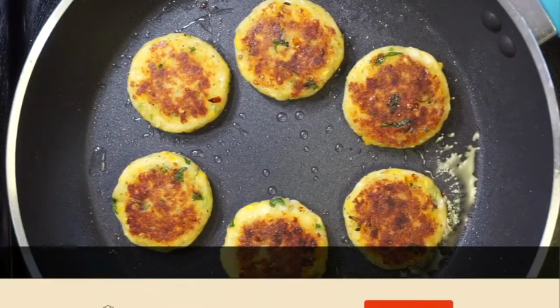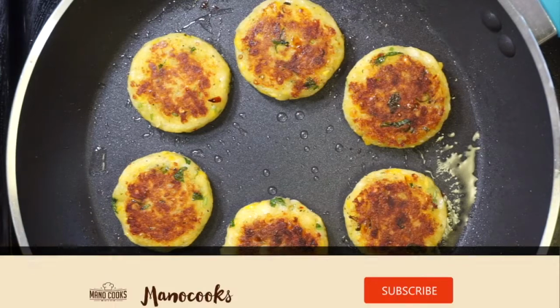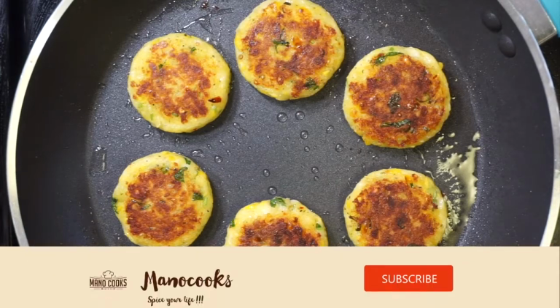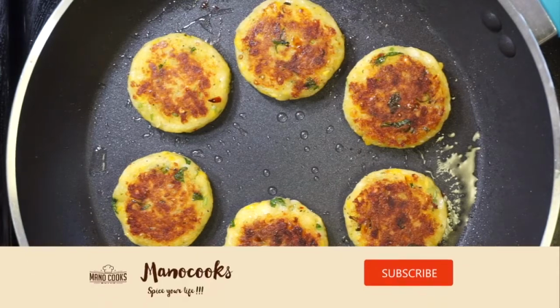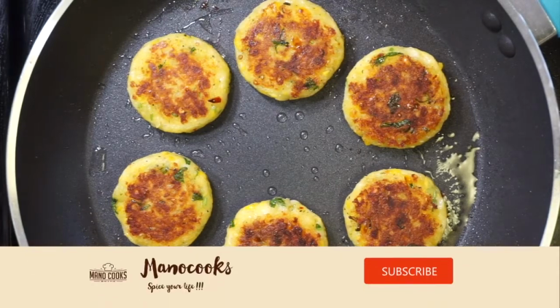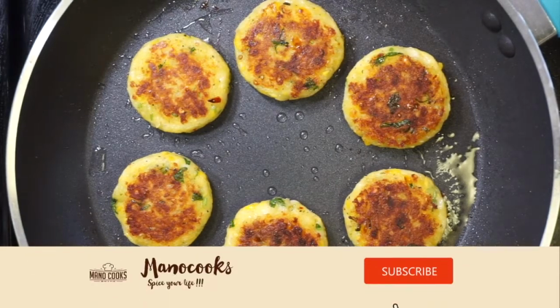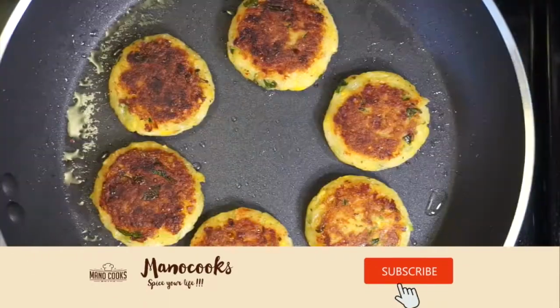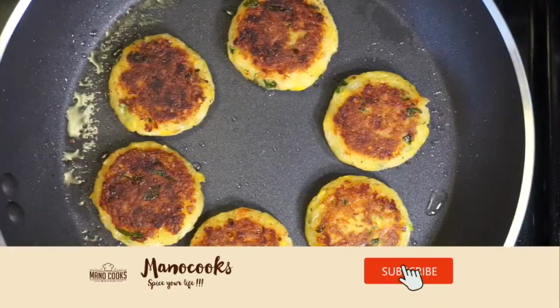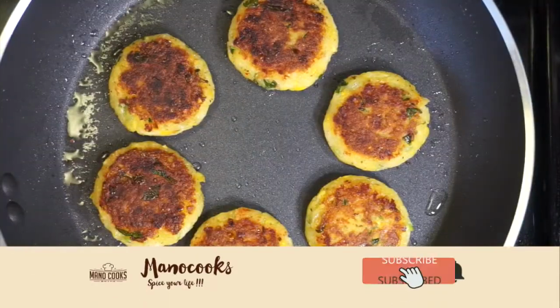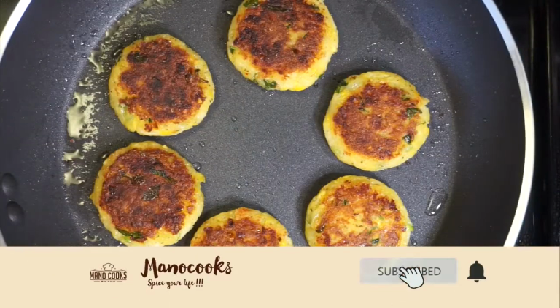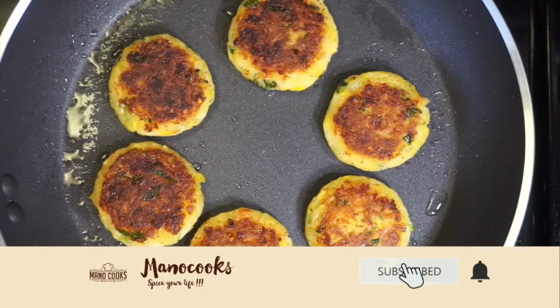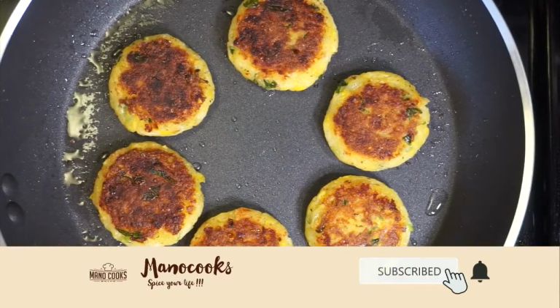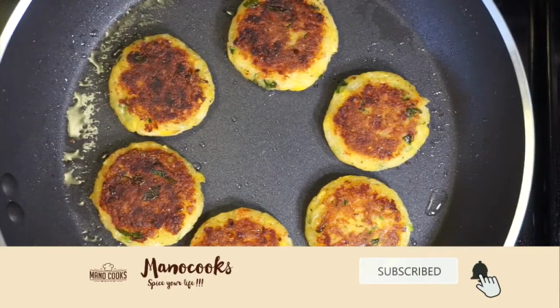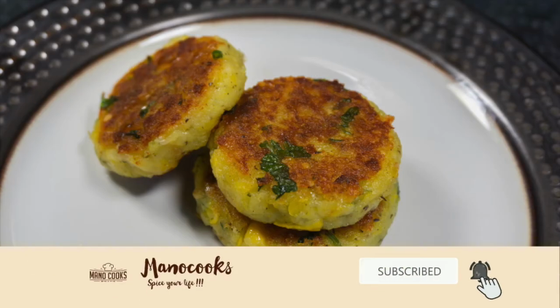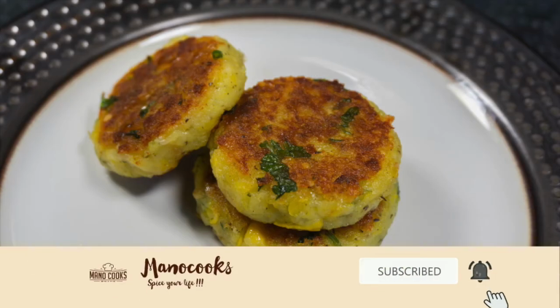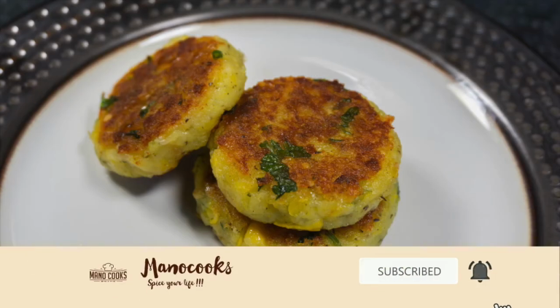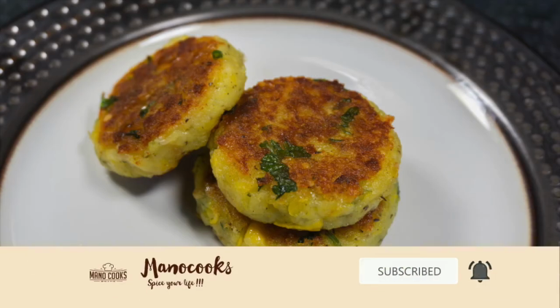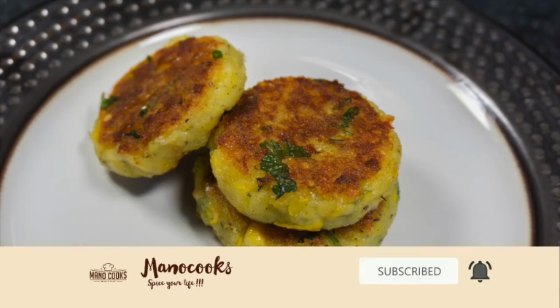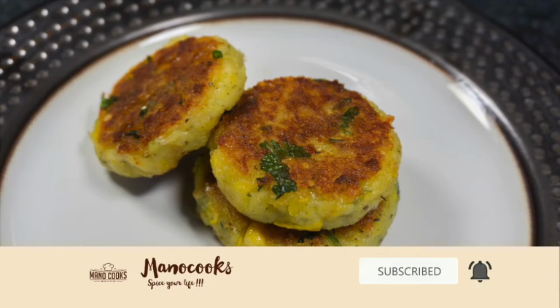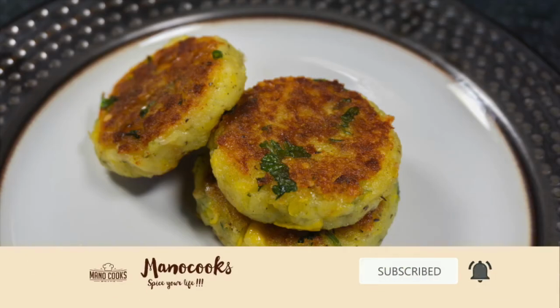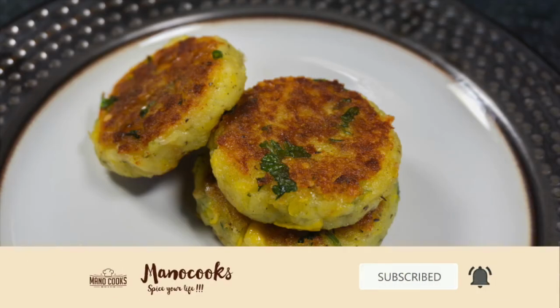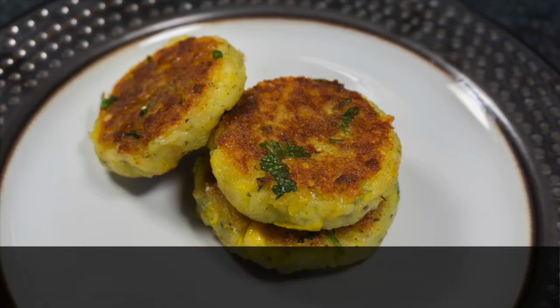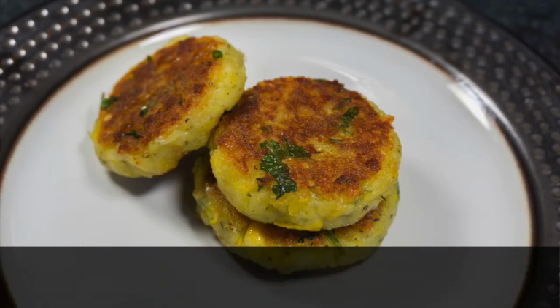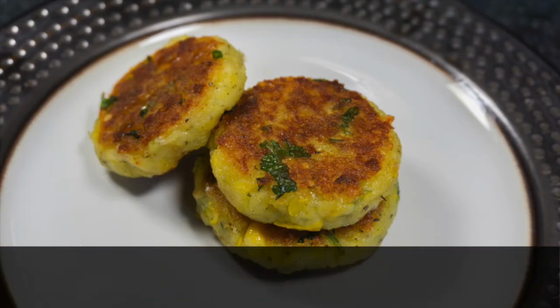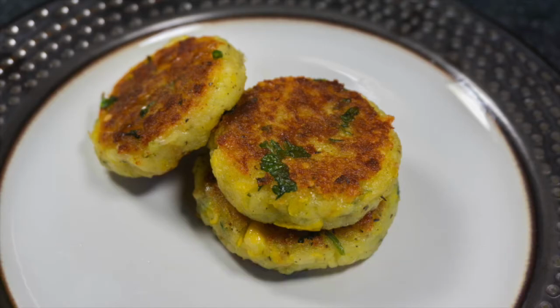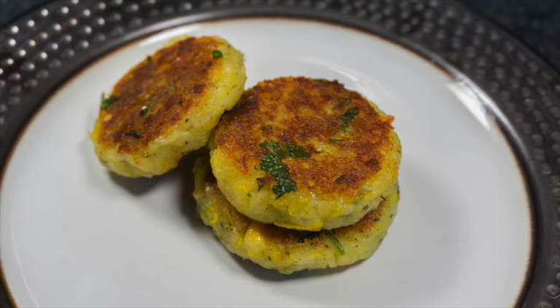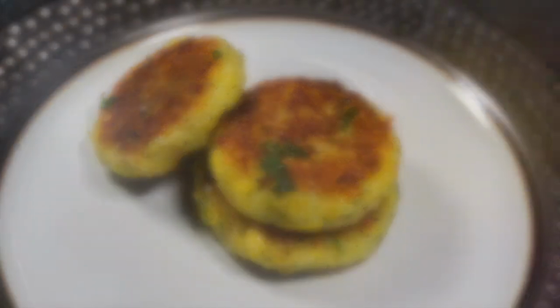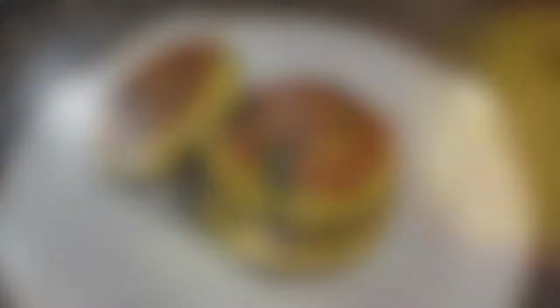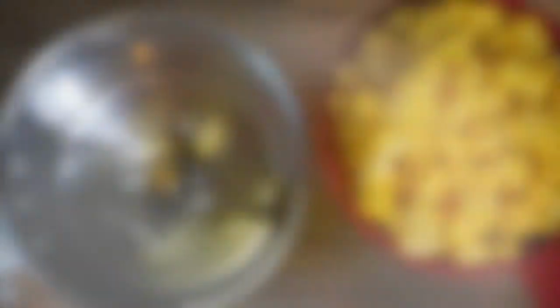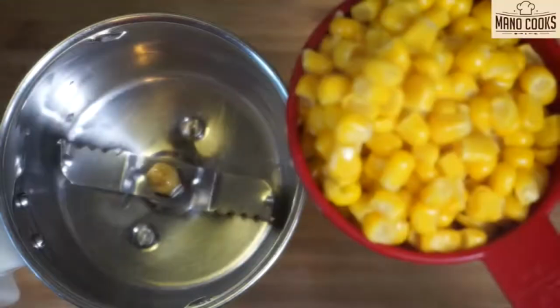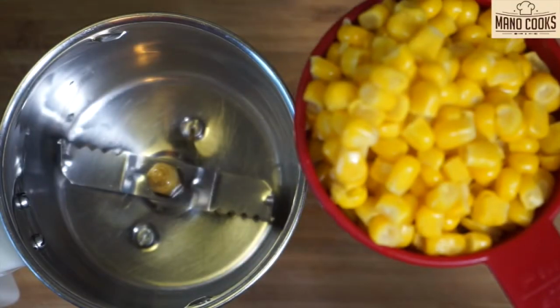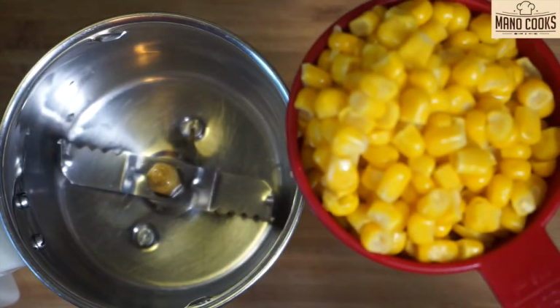Before we begin, hit the subscribe button if you are new here and click on the bell notification to watch my videos as soon as I post them. Let's get started.